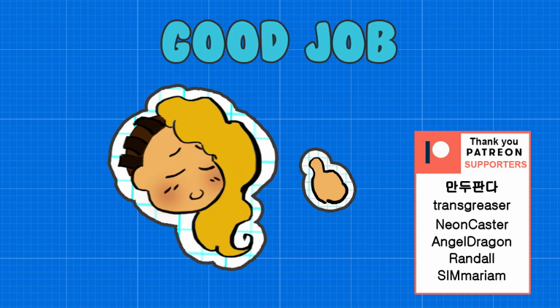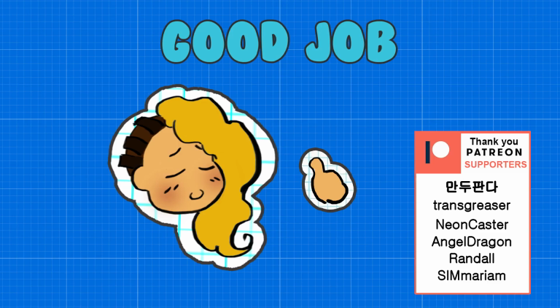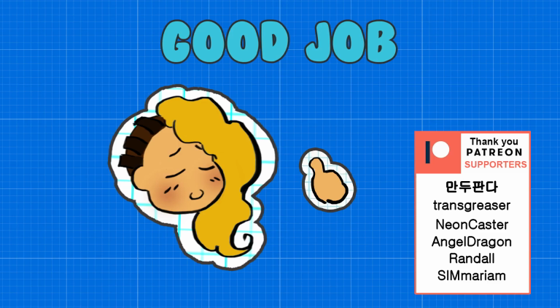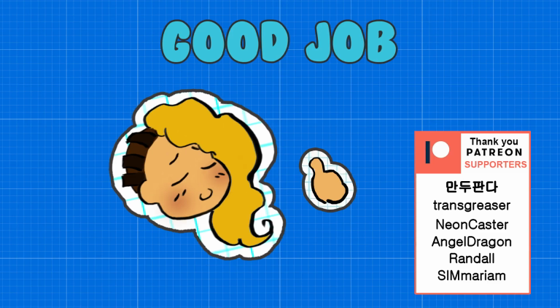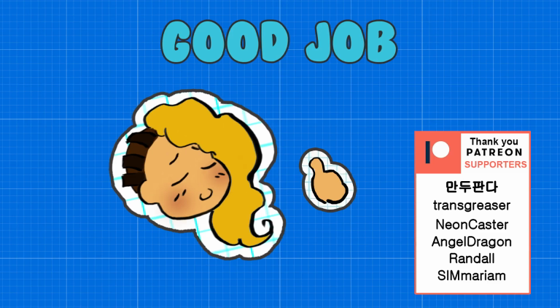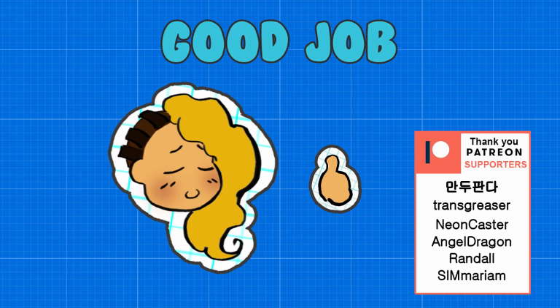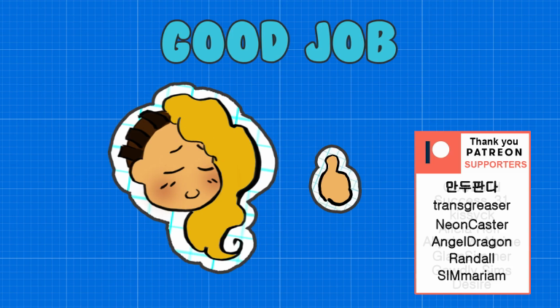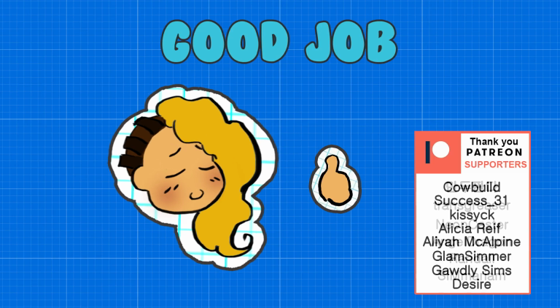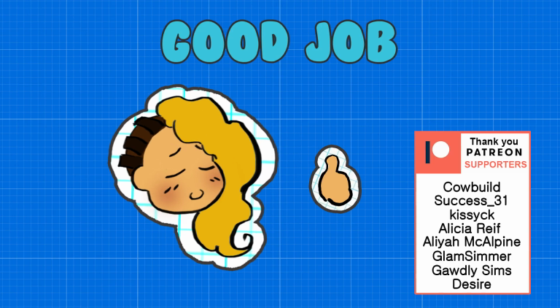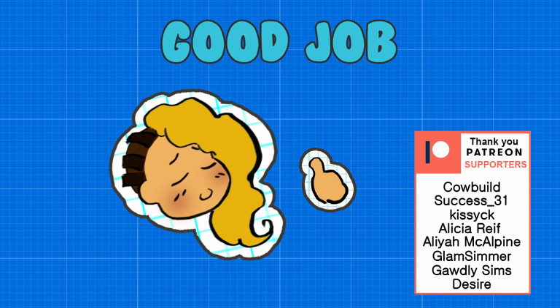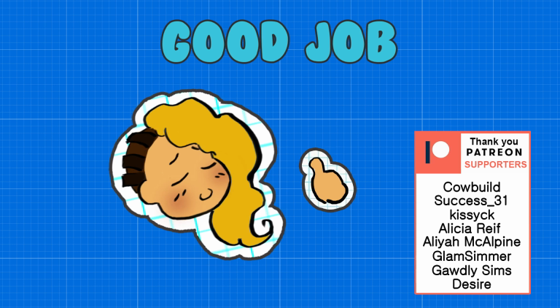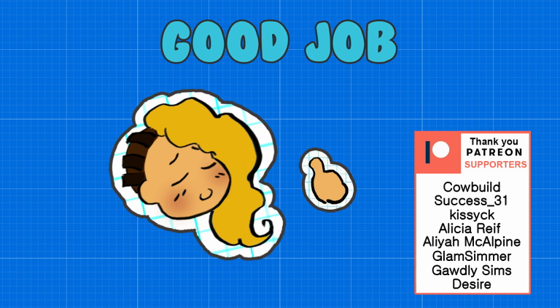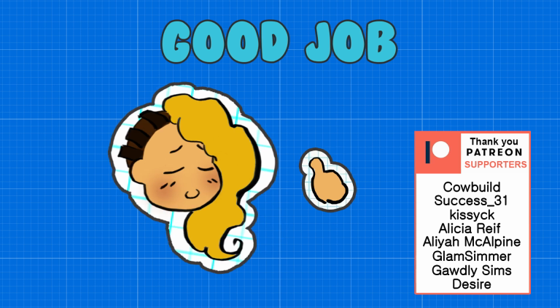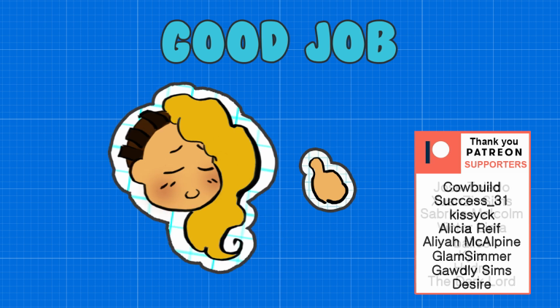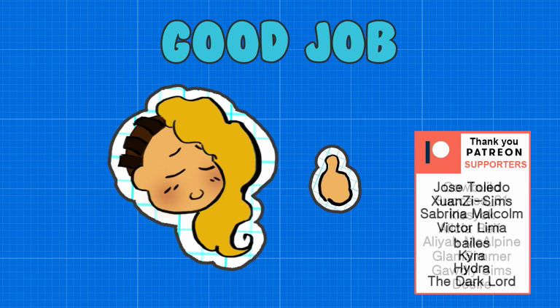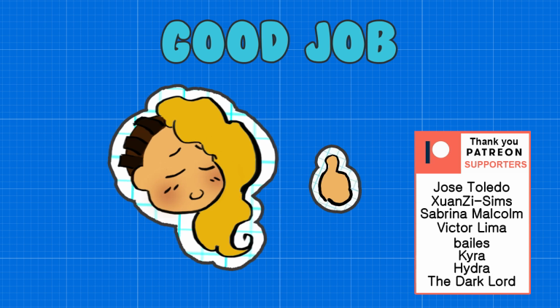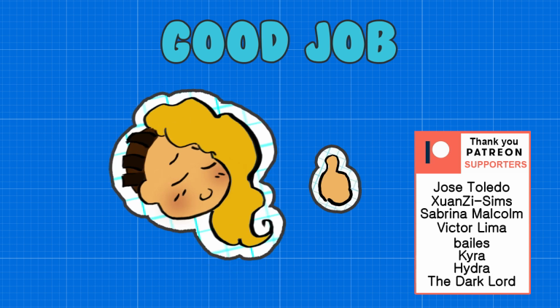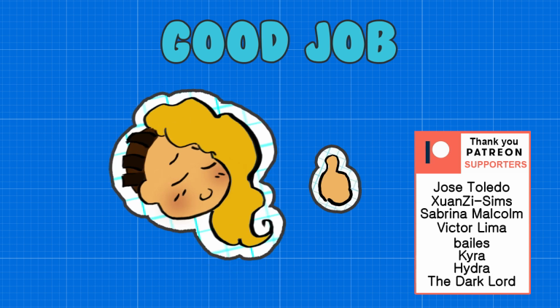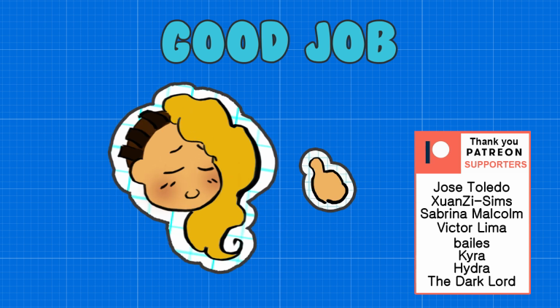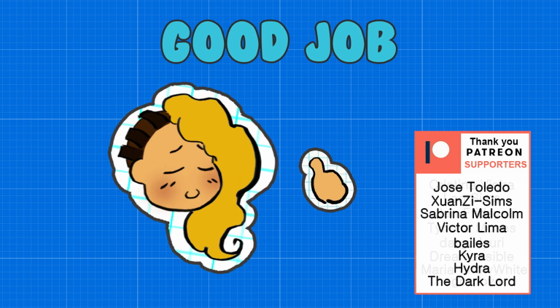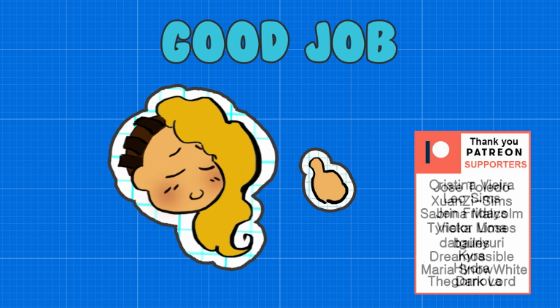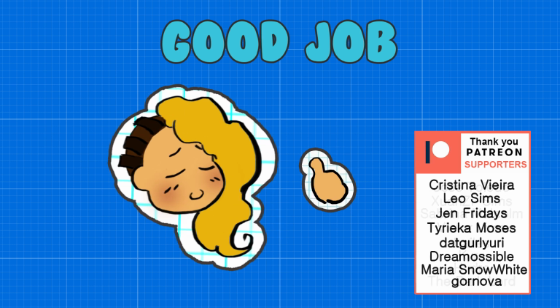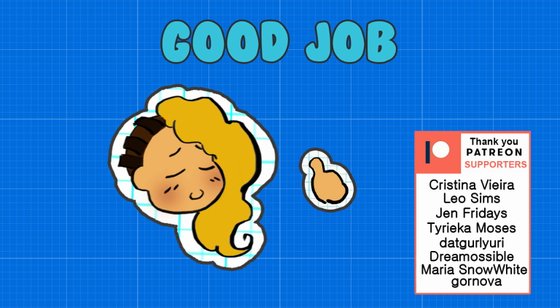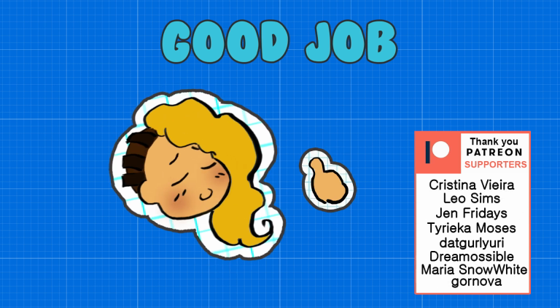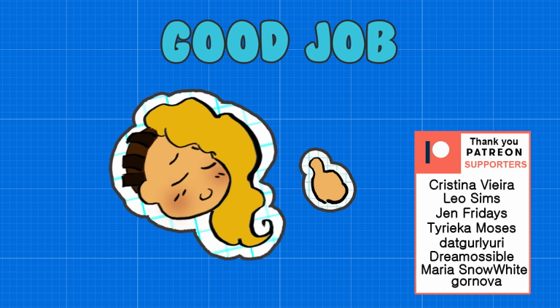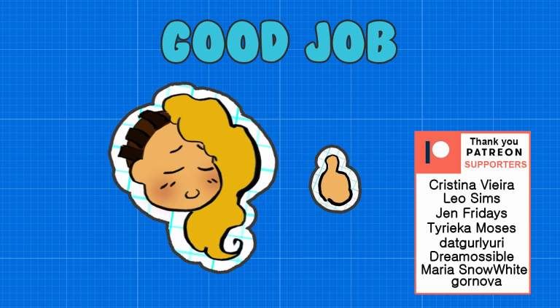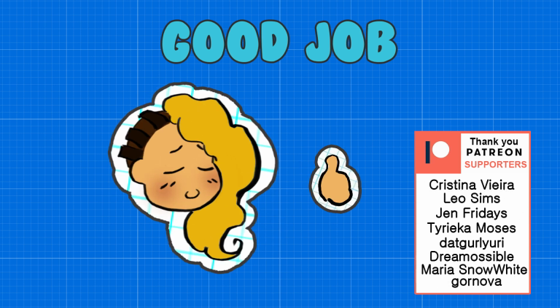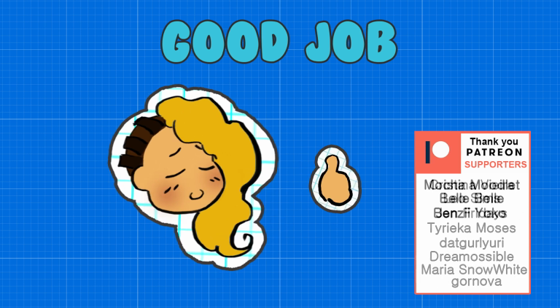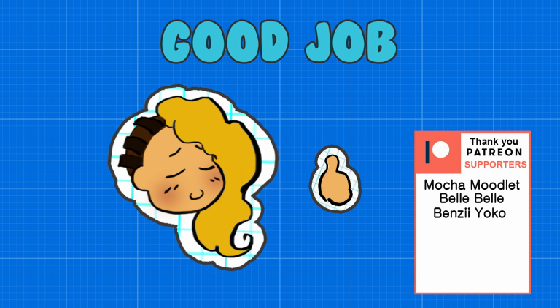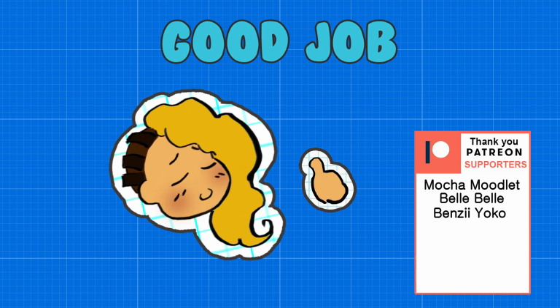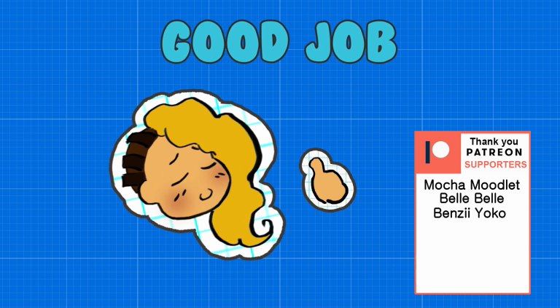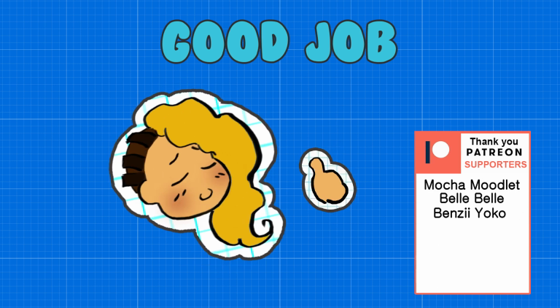Seams? Never heard of it. They said put your money where your mouth is. For more Photoshop tips, don't forget to subscribe.